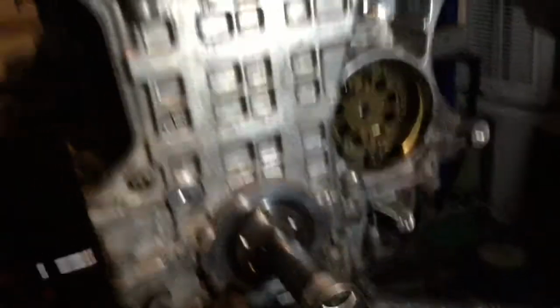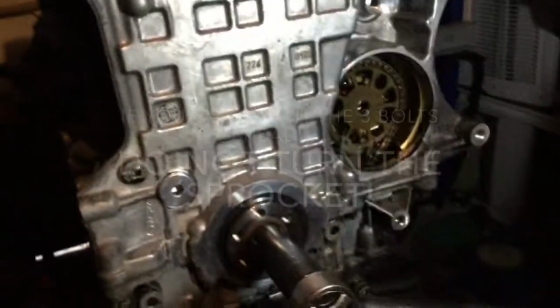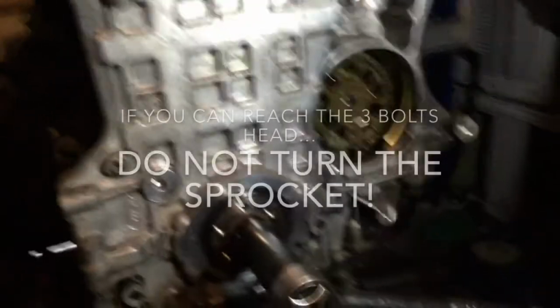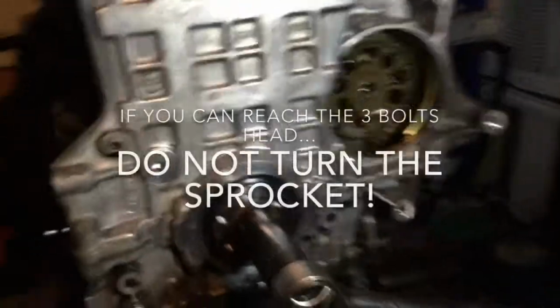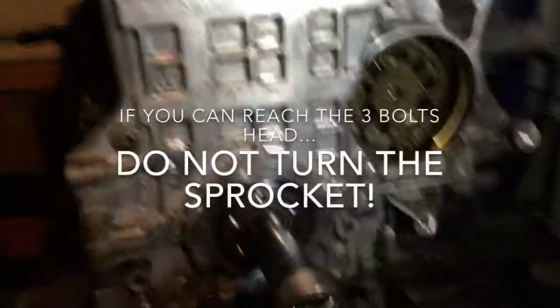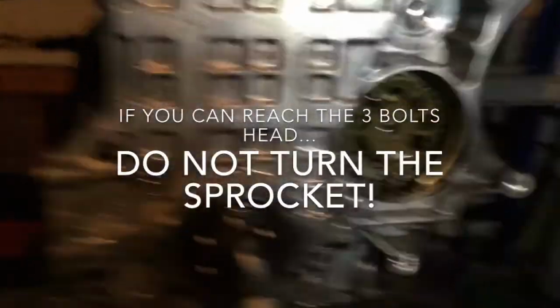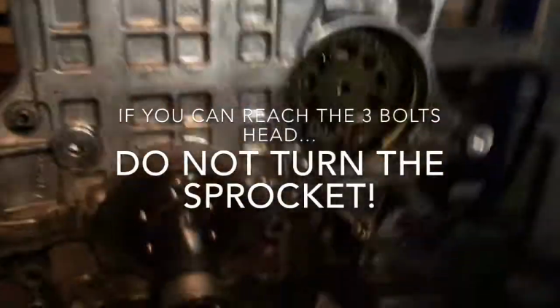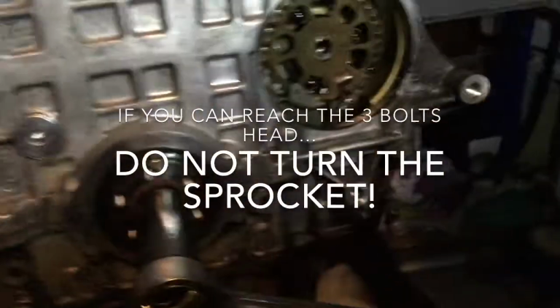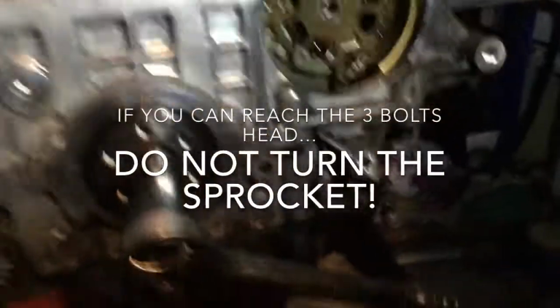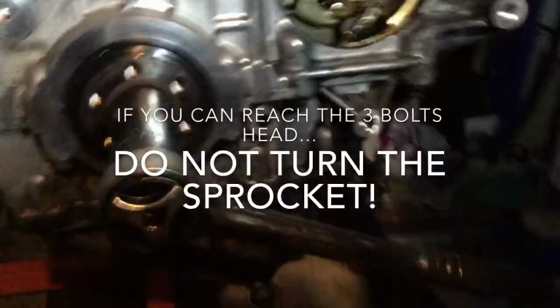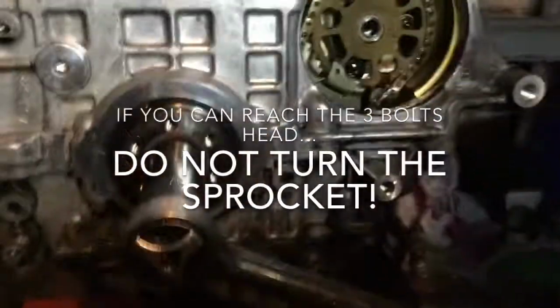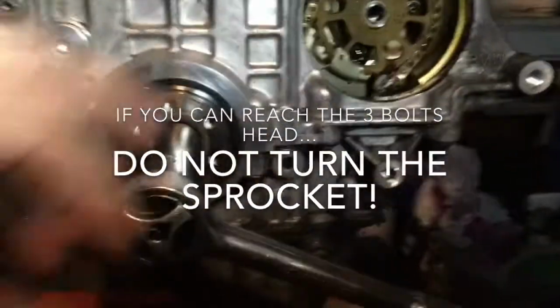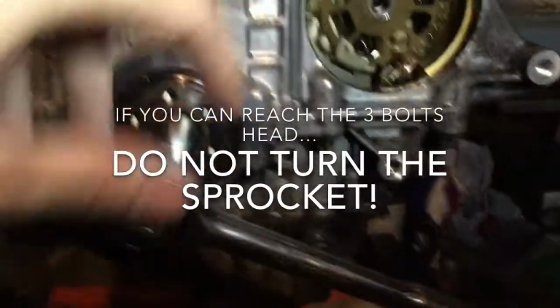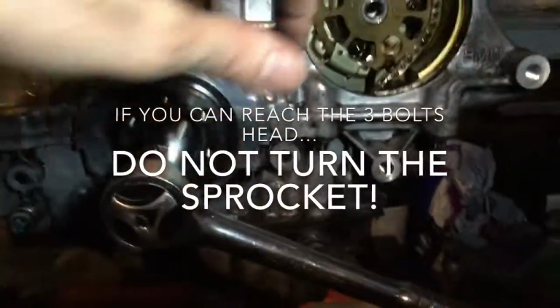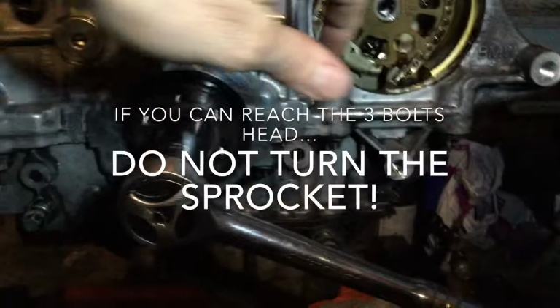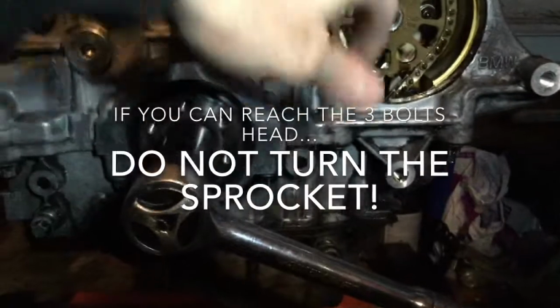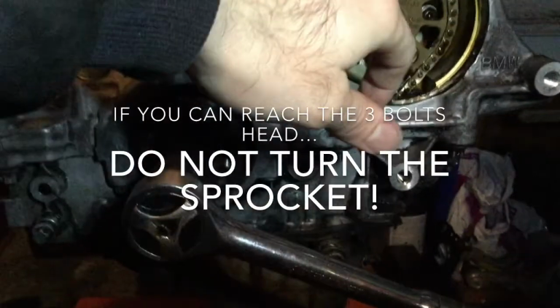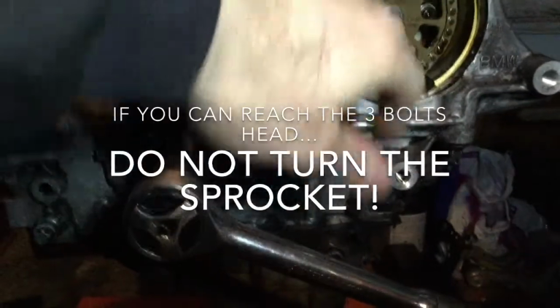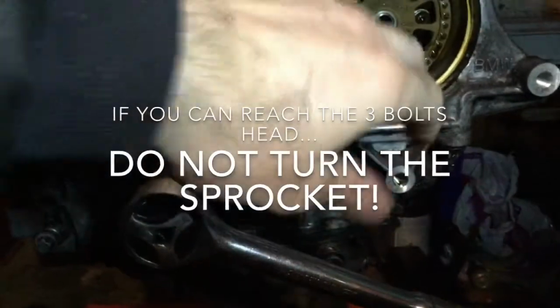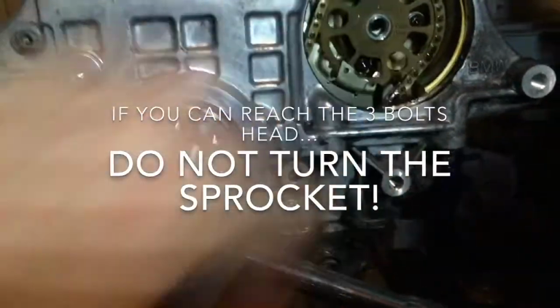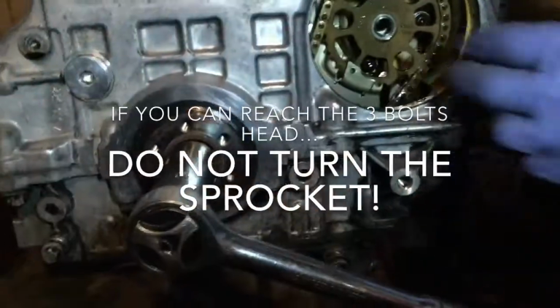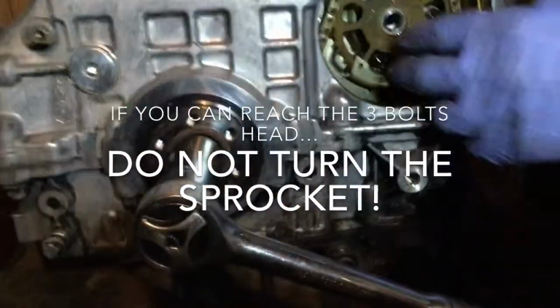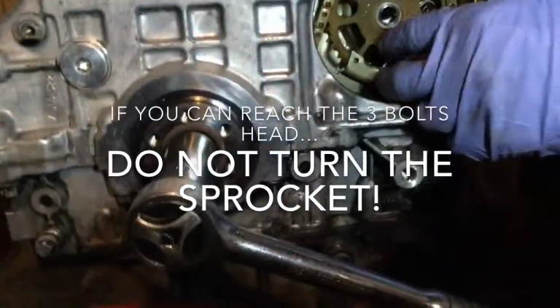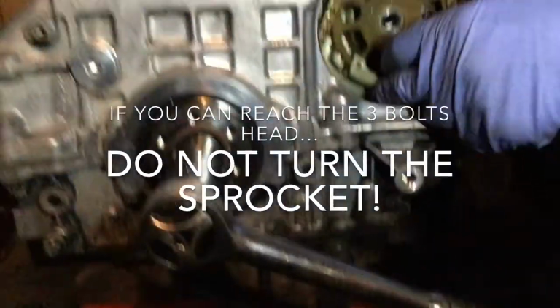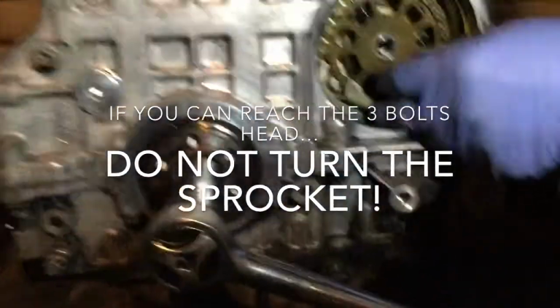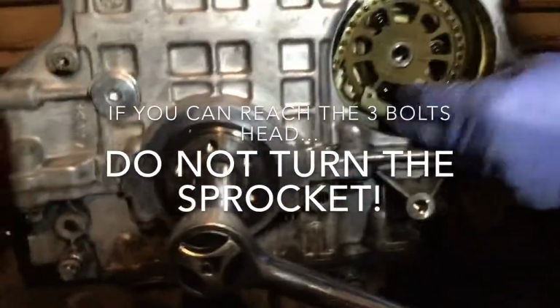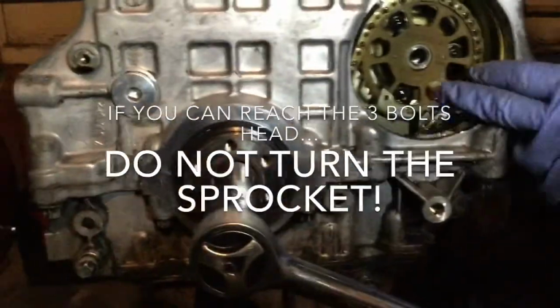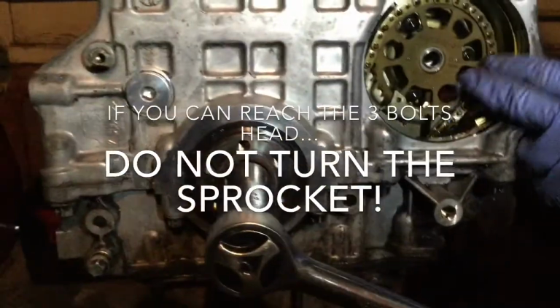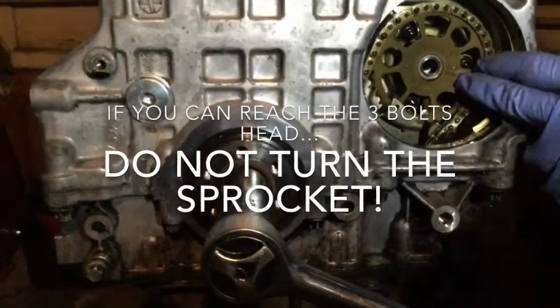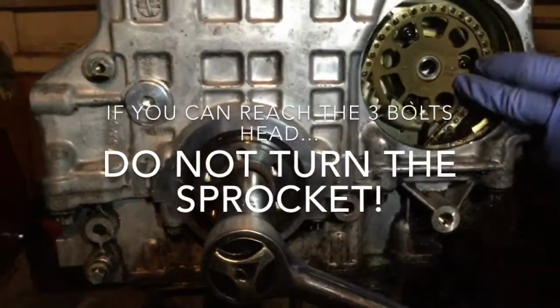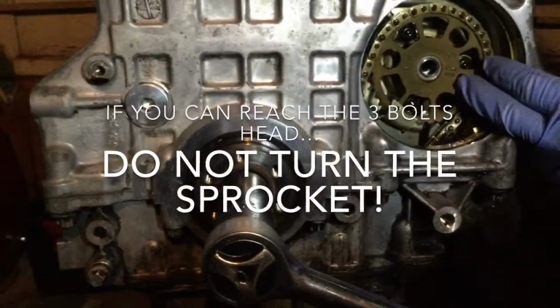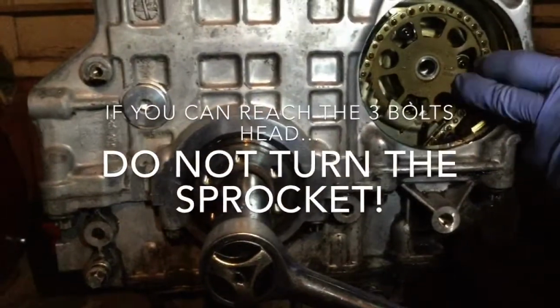Now it's going to be a matter of removing the three screws in here to release the vacuum pump and the fuel pump as one unit from behind.